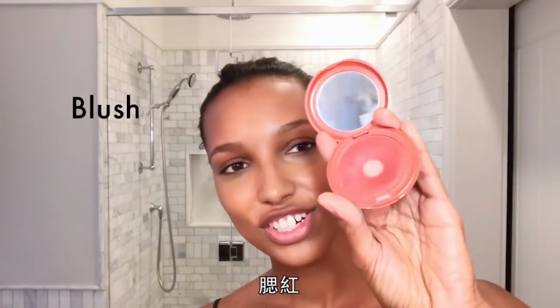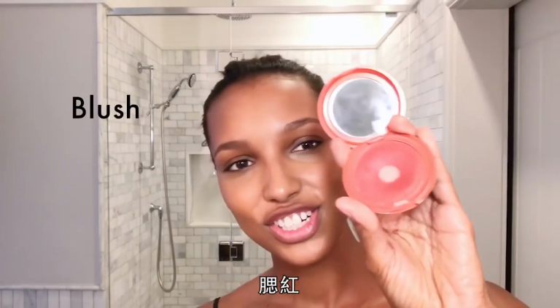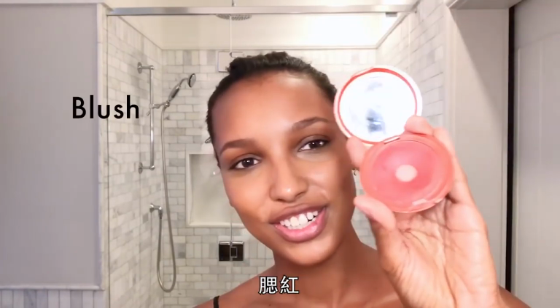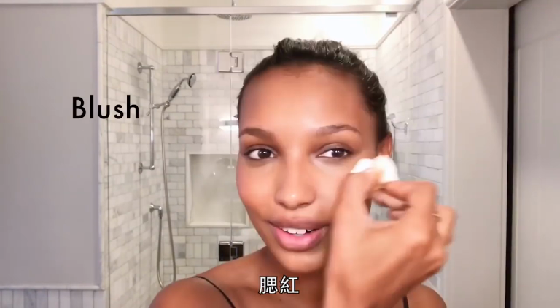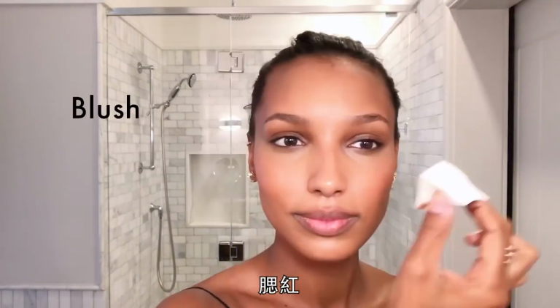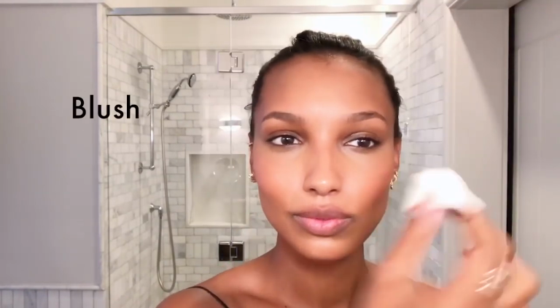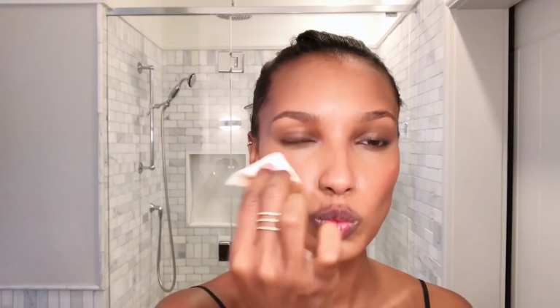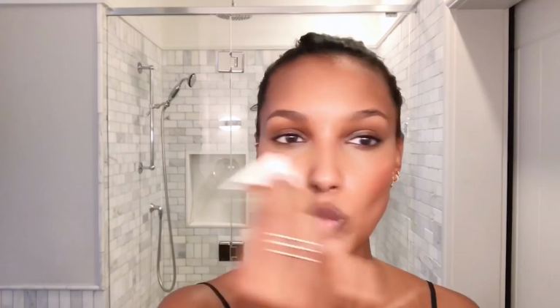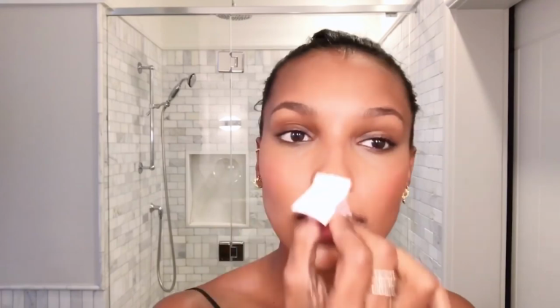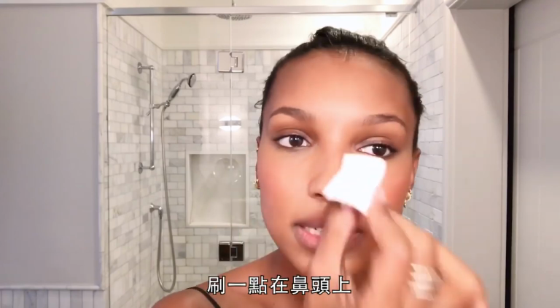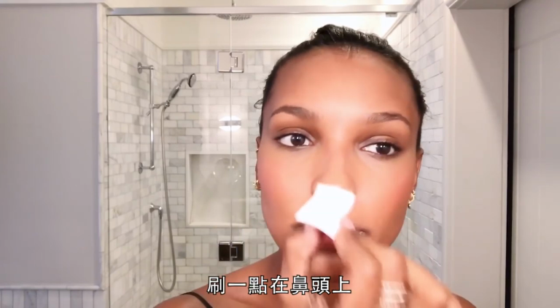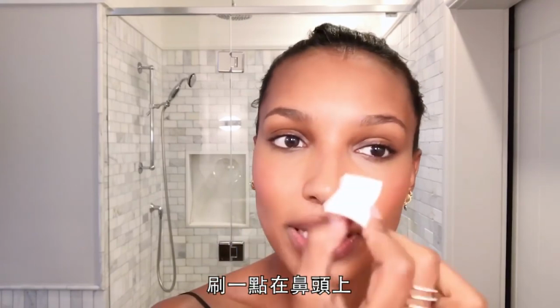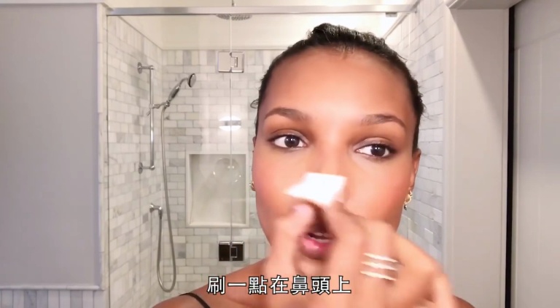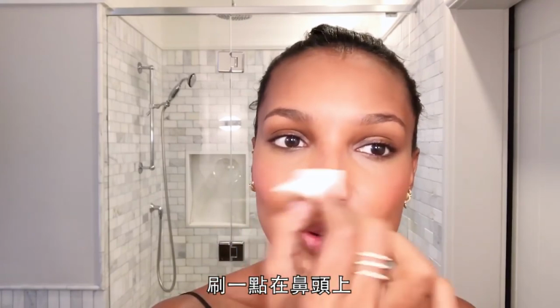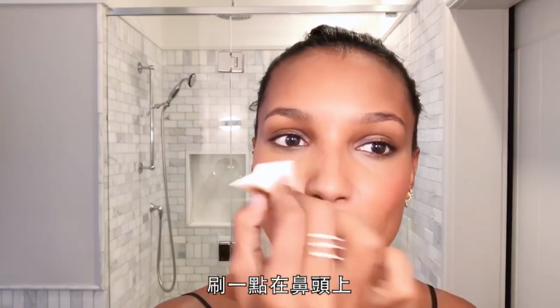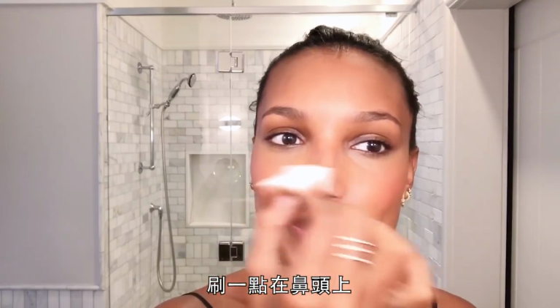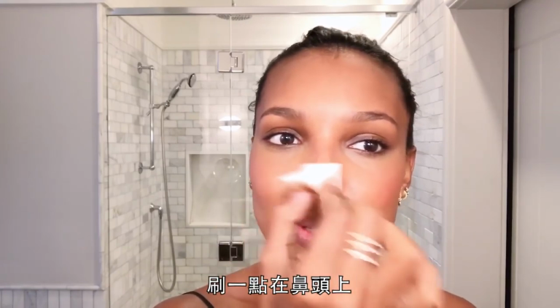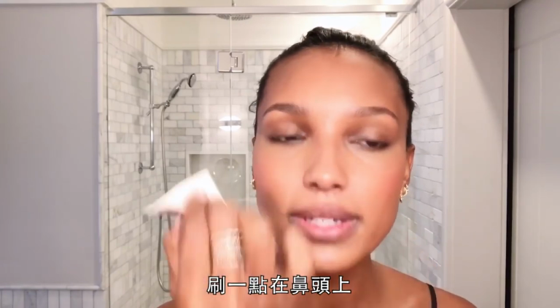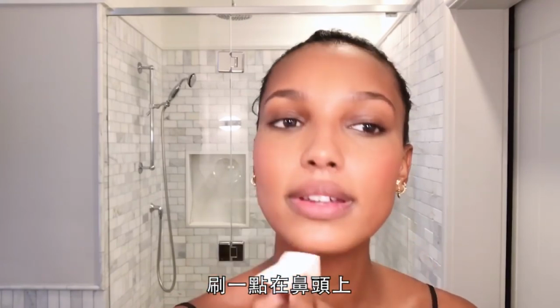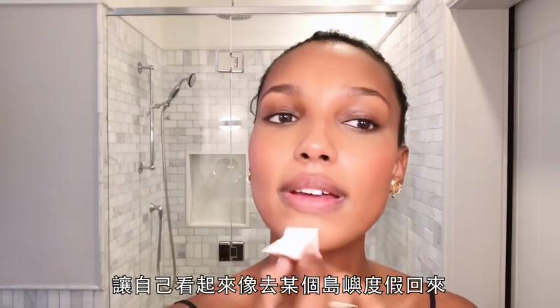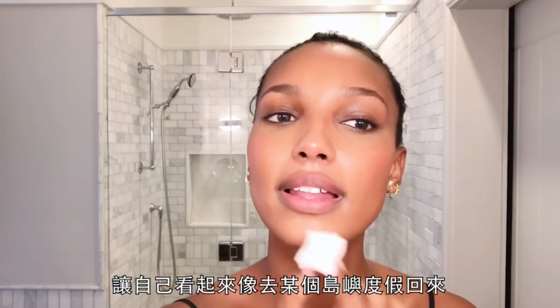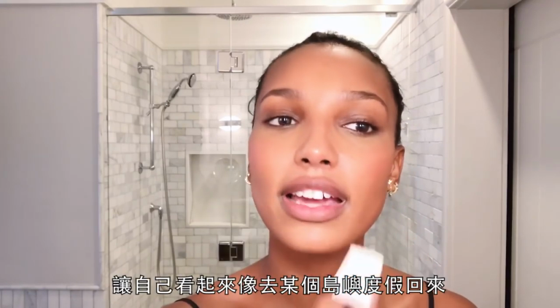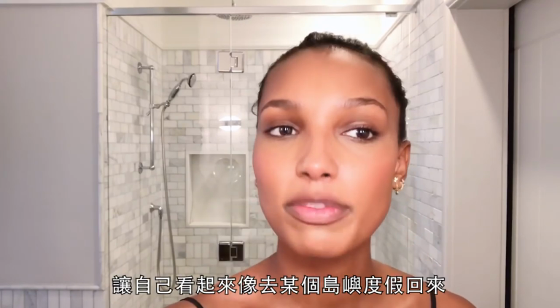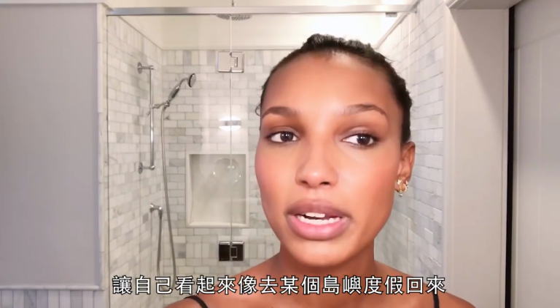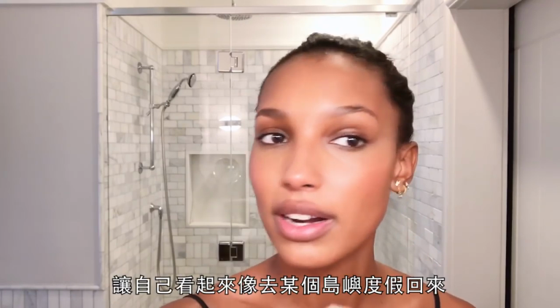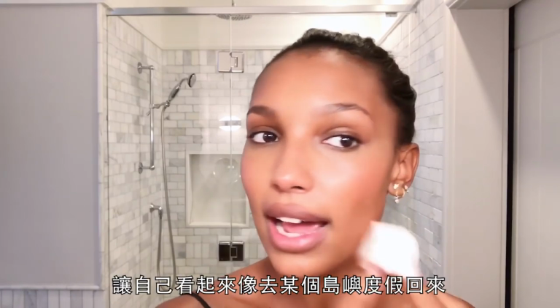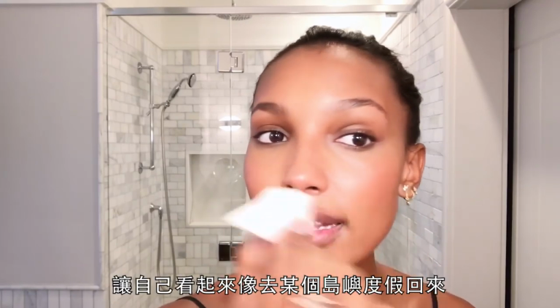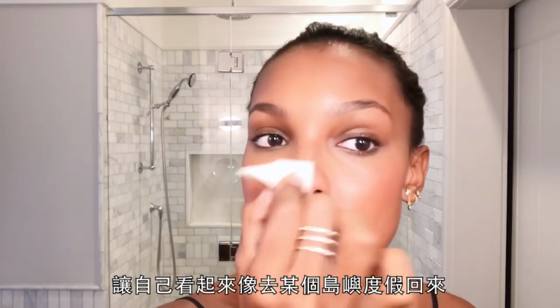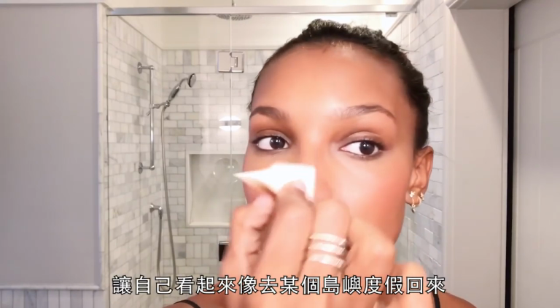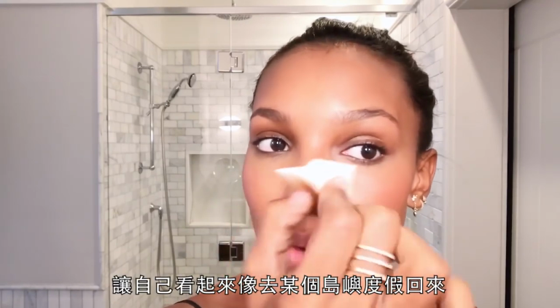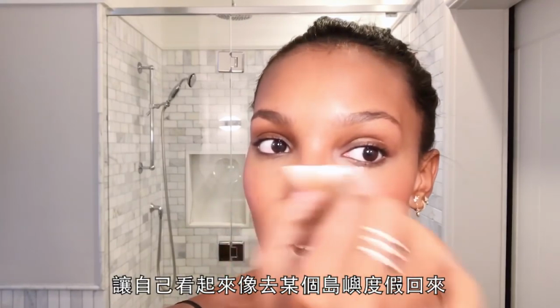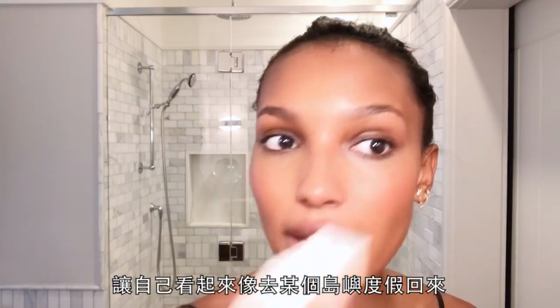Blush — put it all on top of my nose, like I've been on an island somewhere.